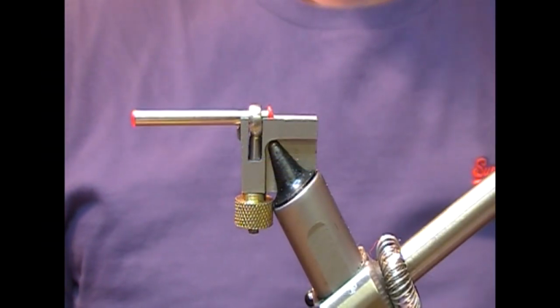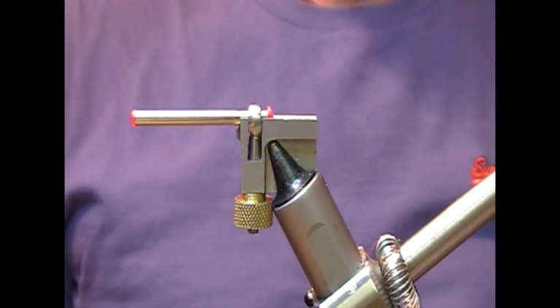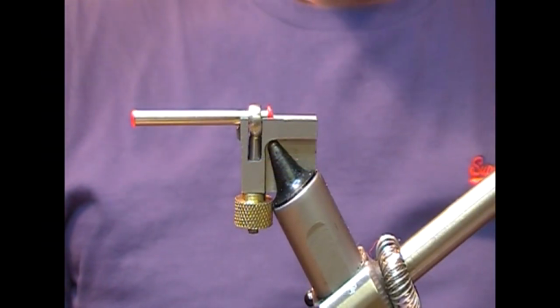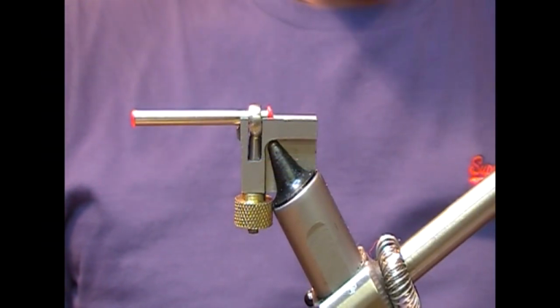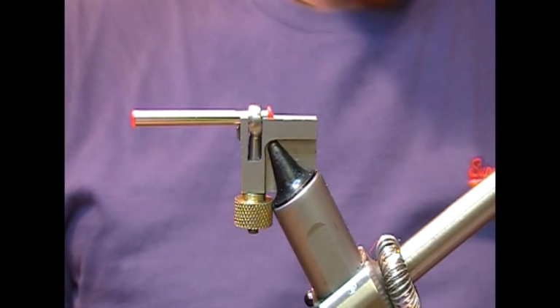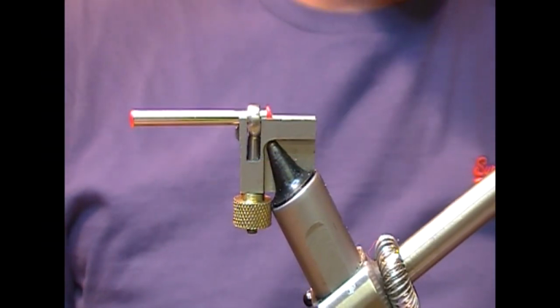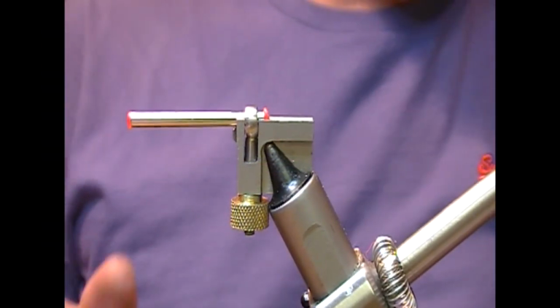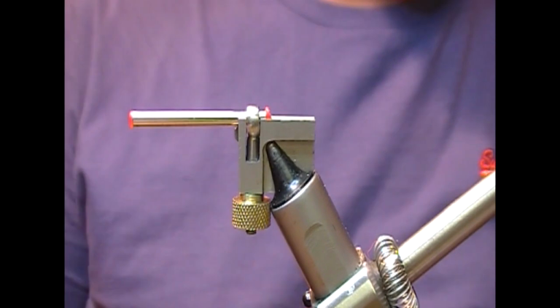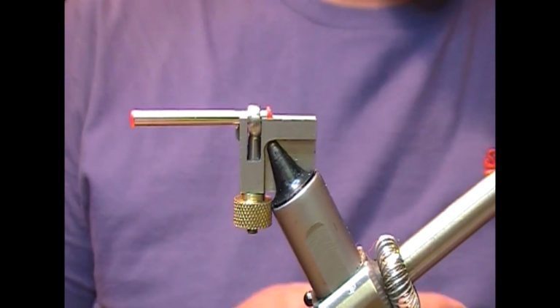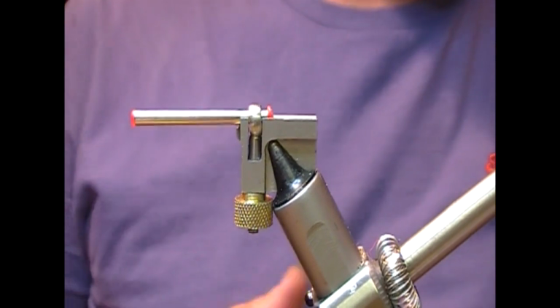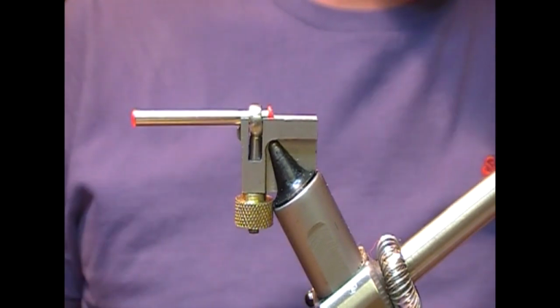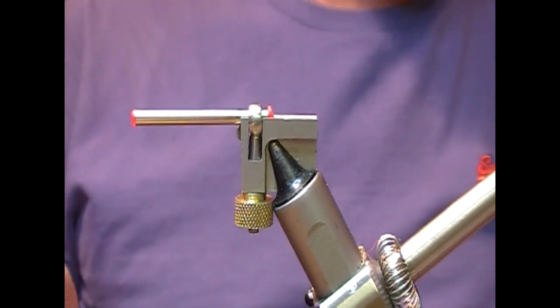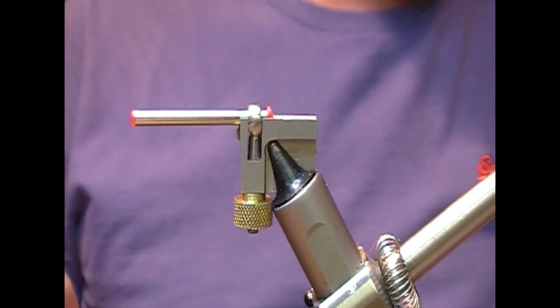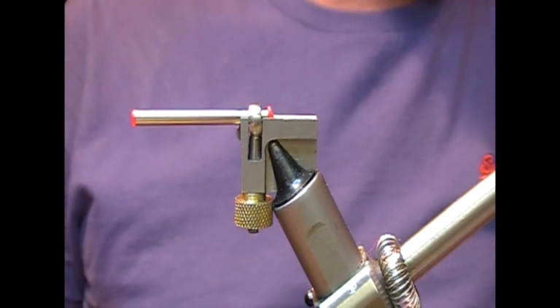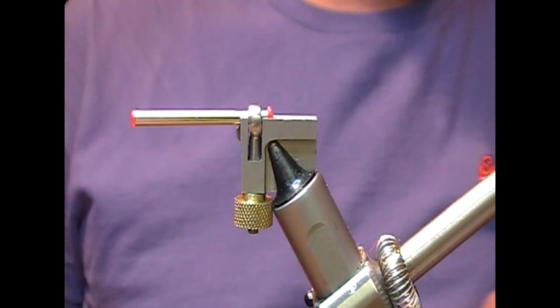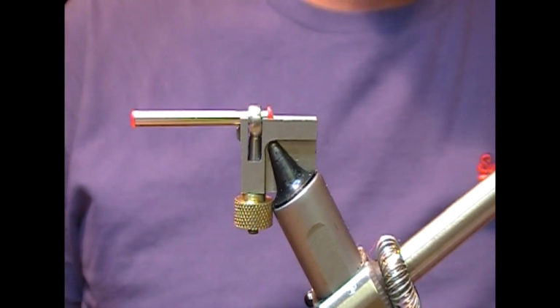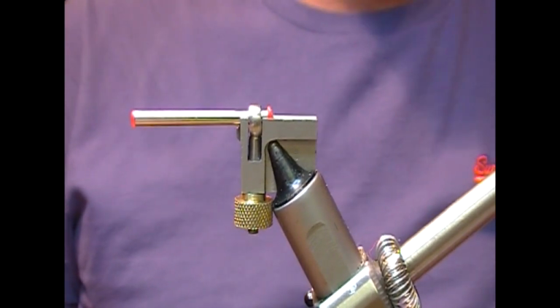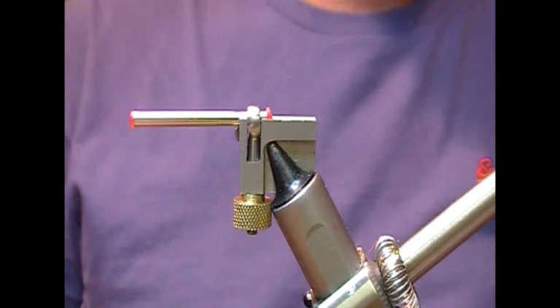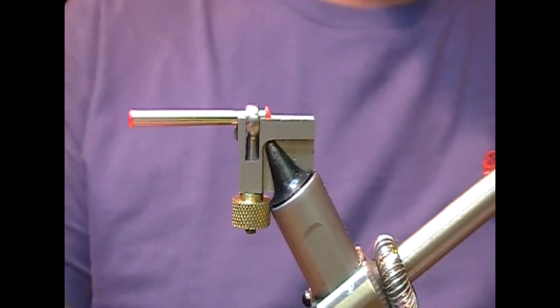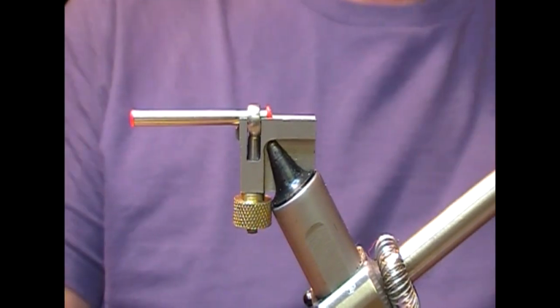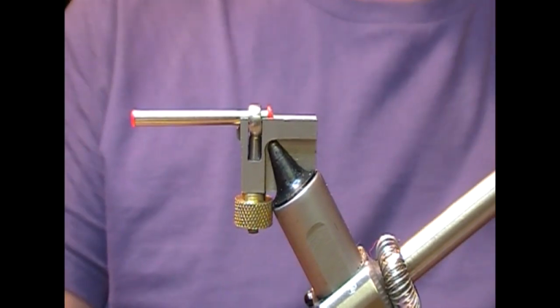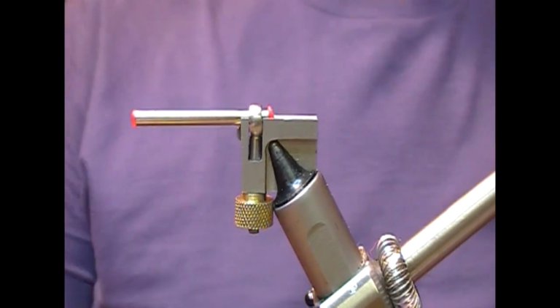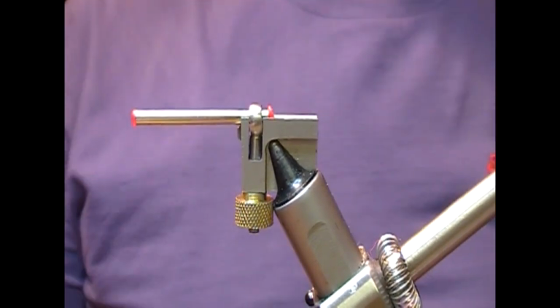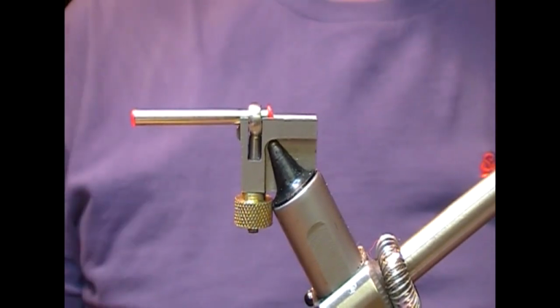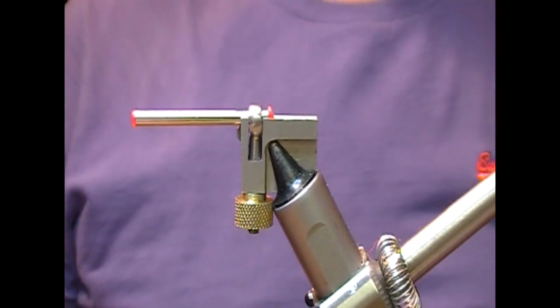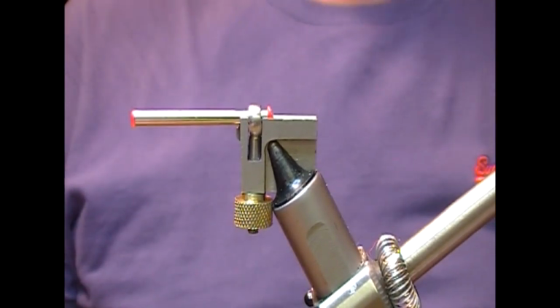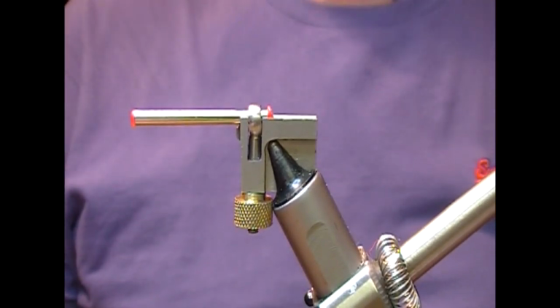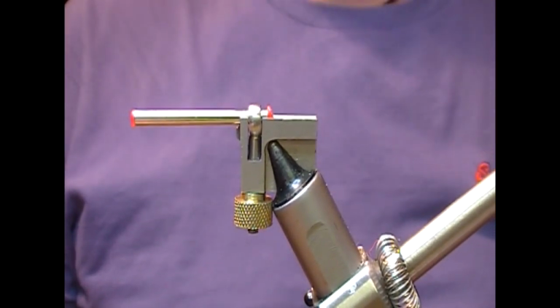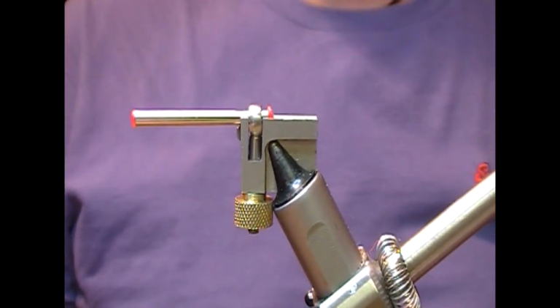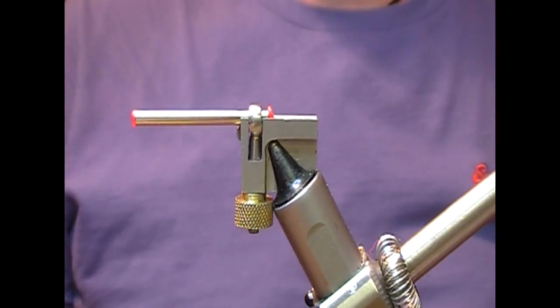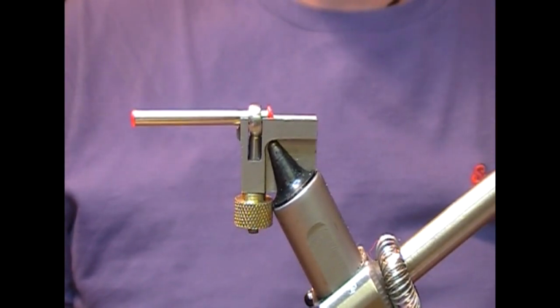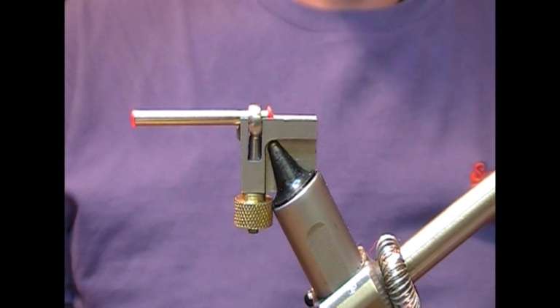Hello everyone, we're going to tie a sort of a Snelled today, based on the Classic Cascade.